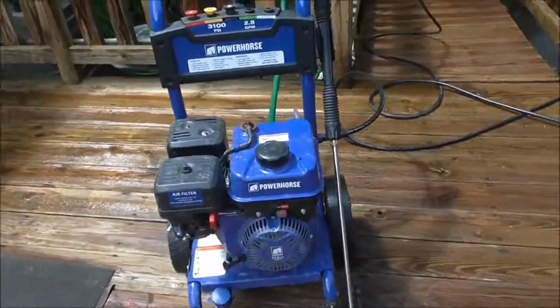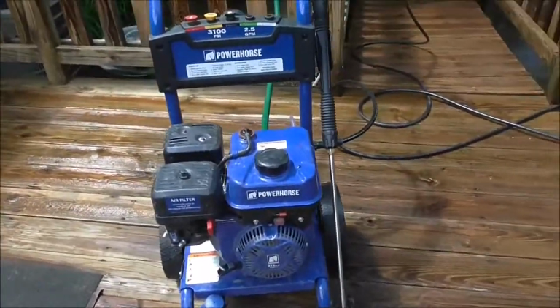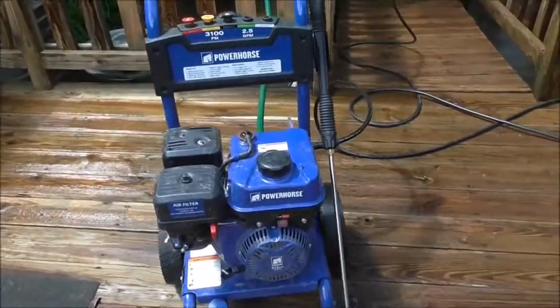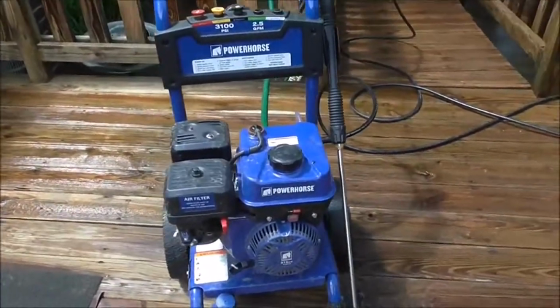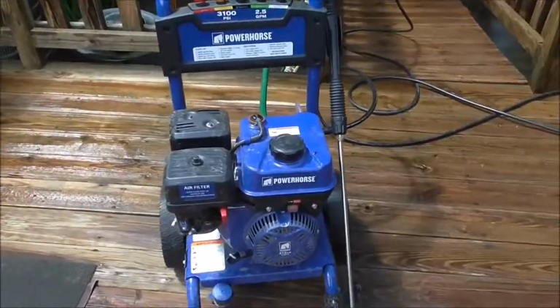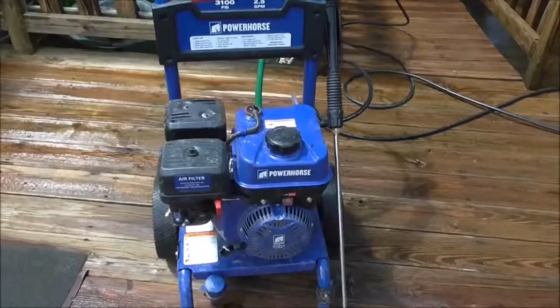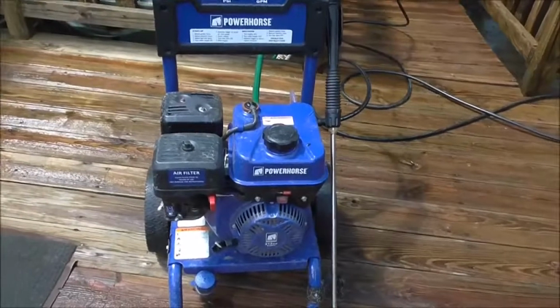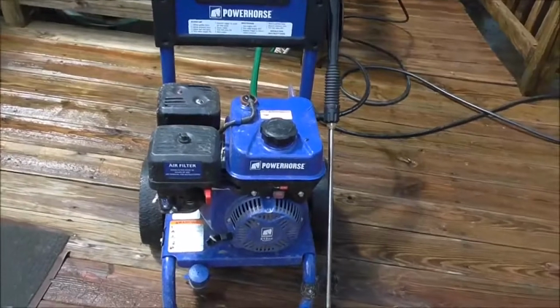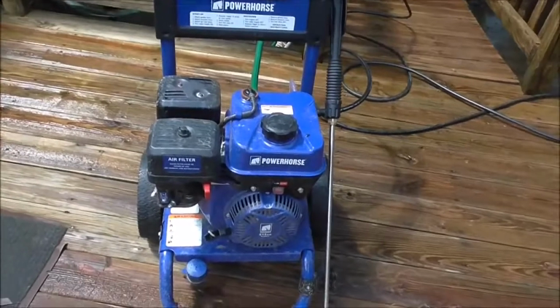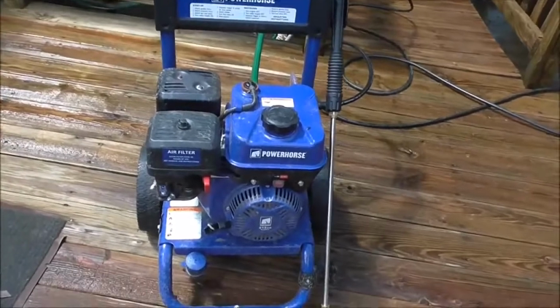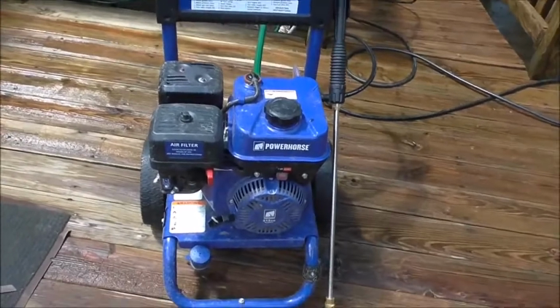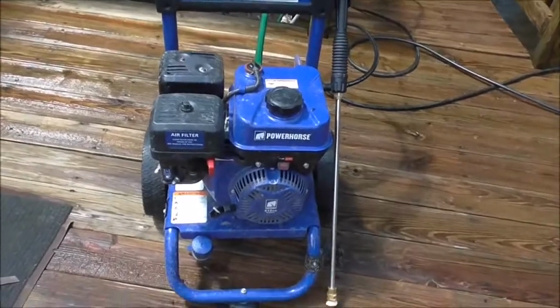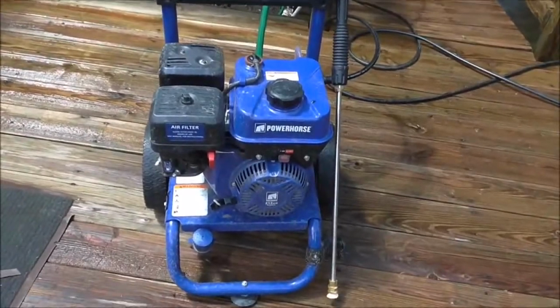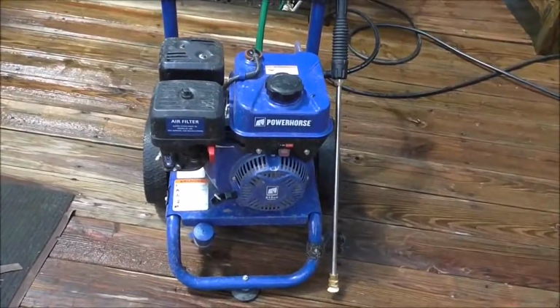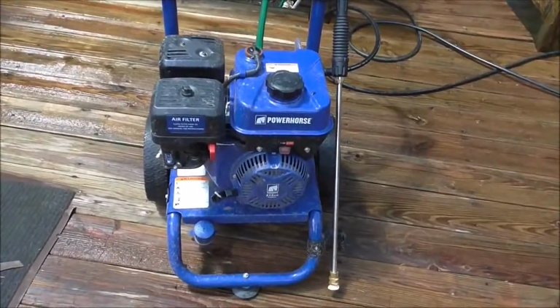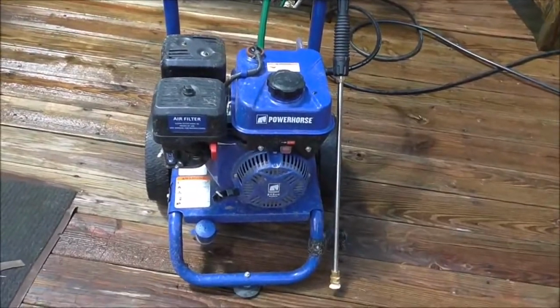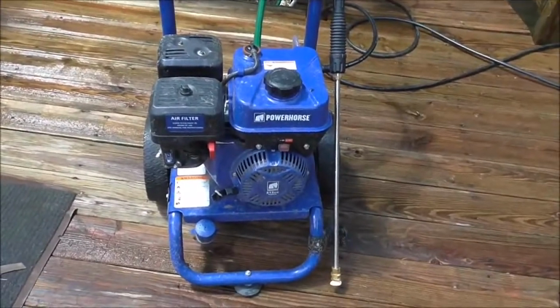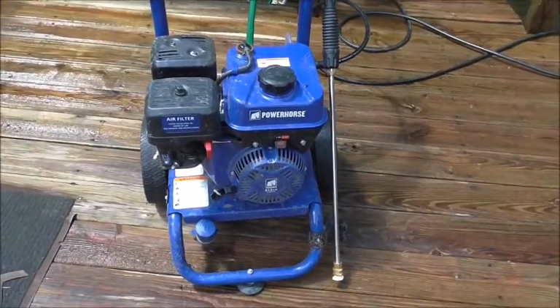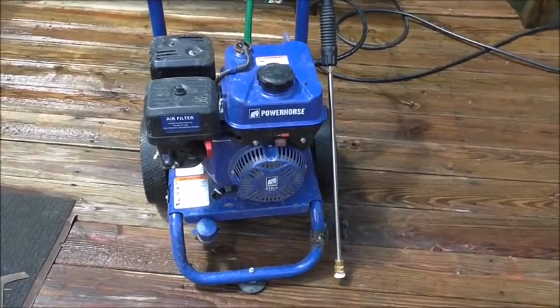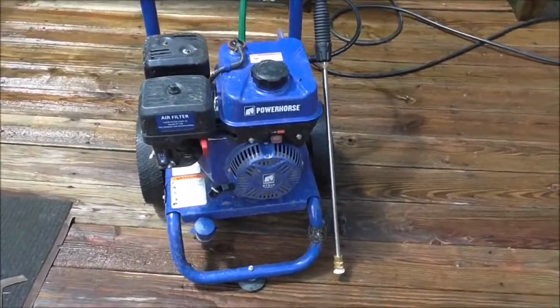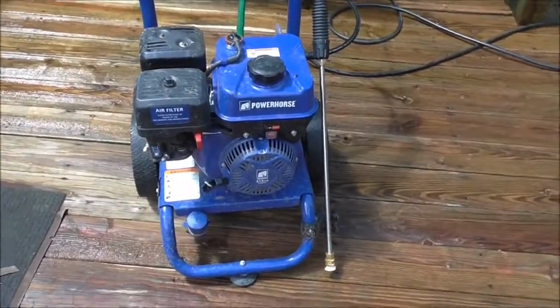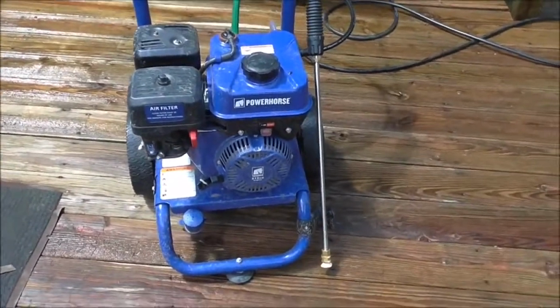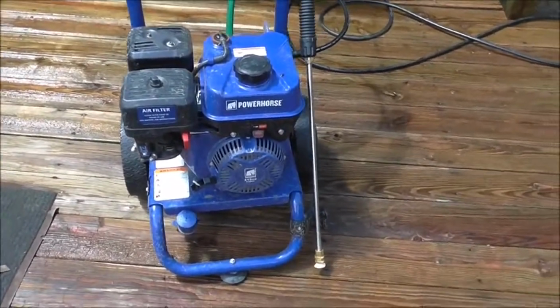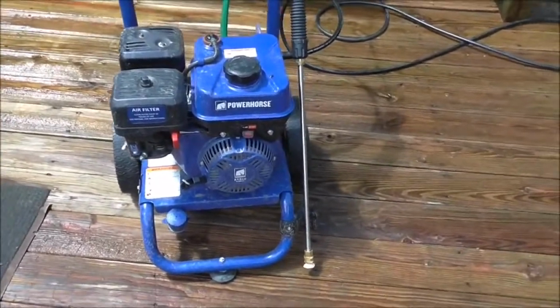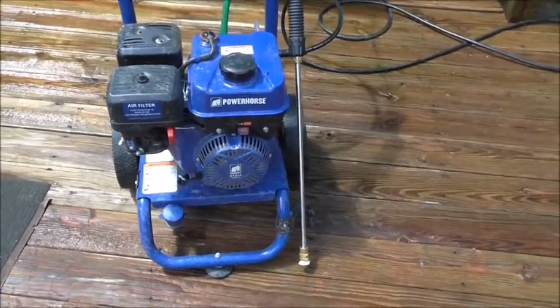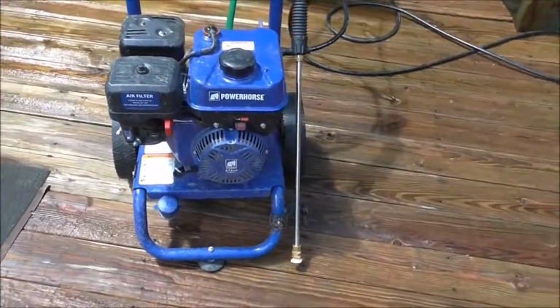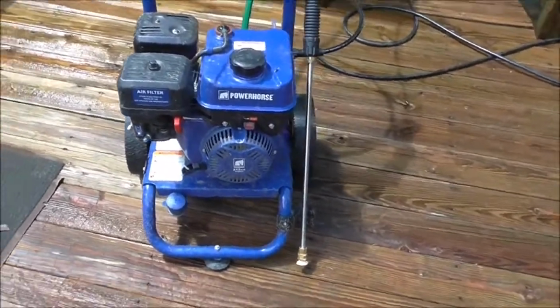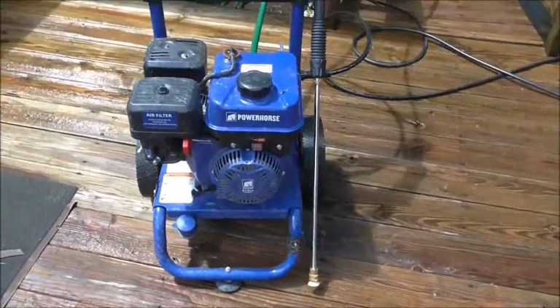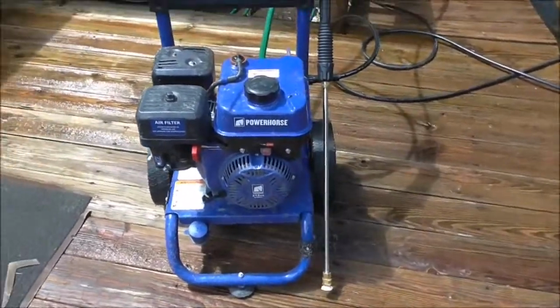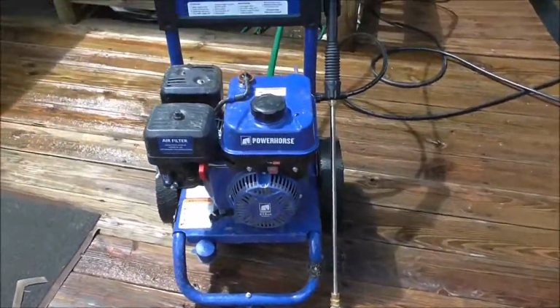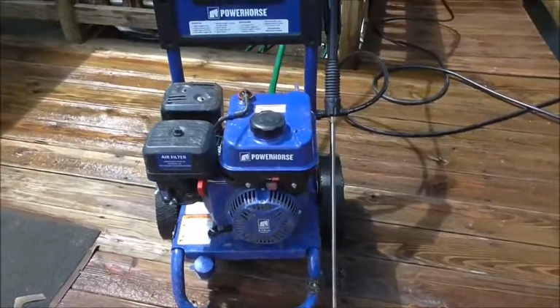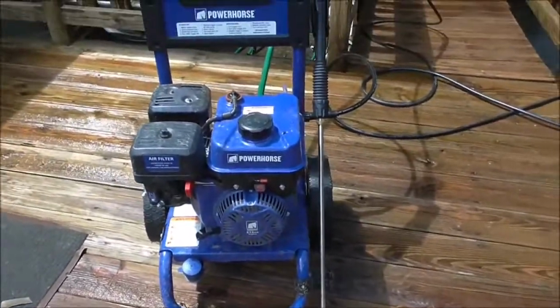This one is probably just a 212cc engine, and cc means cubic centimeters.